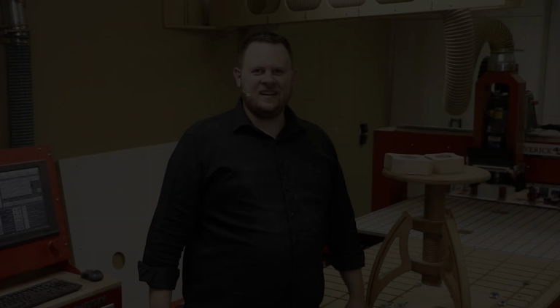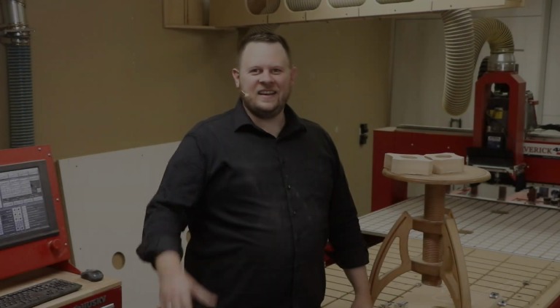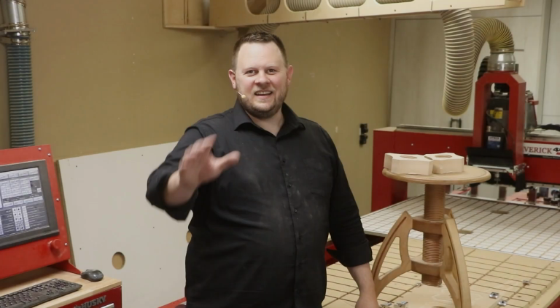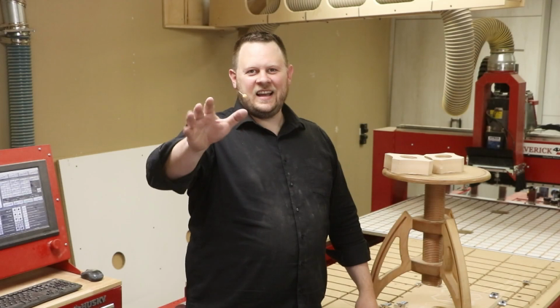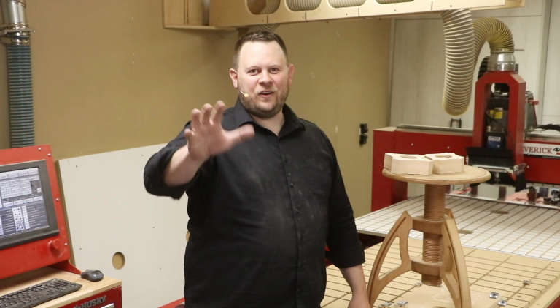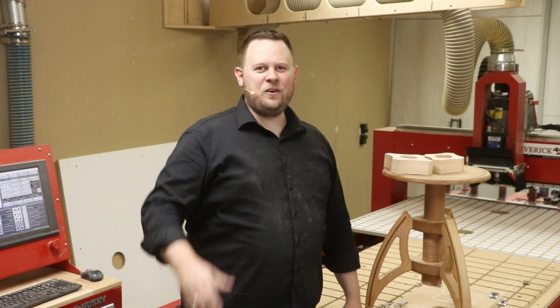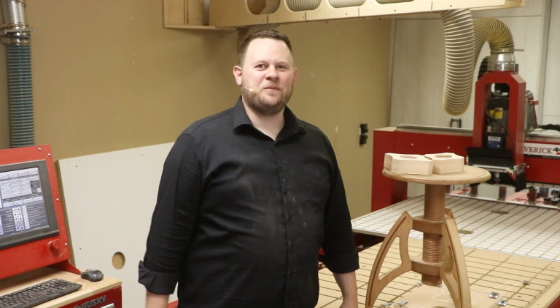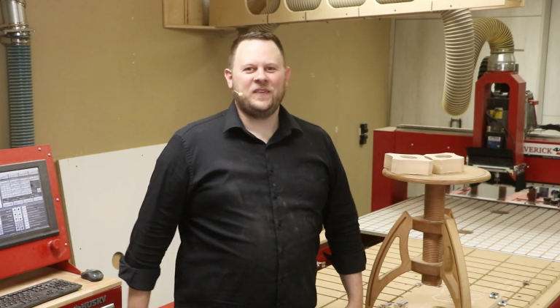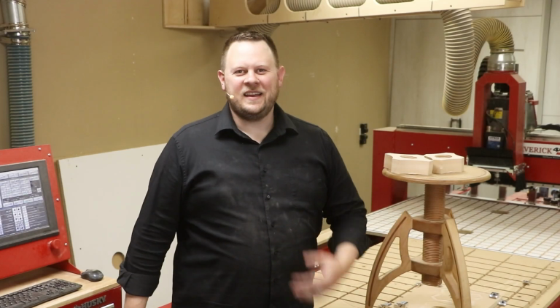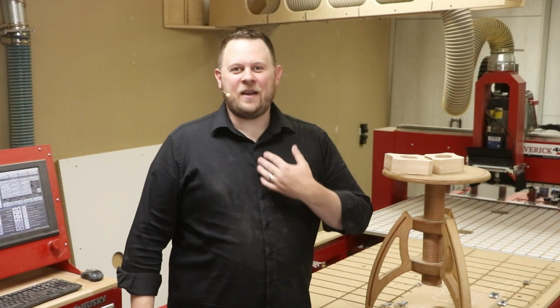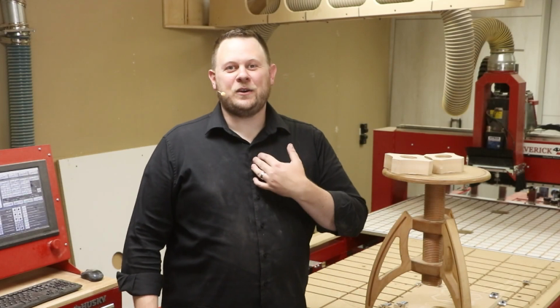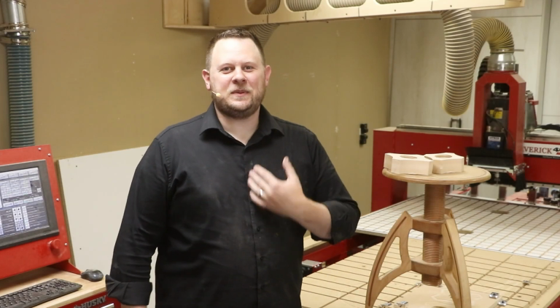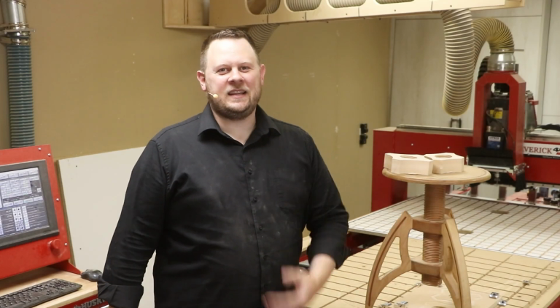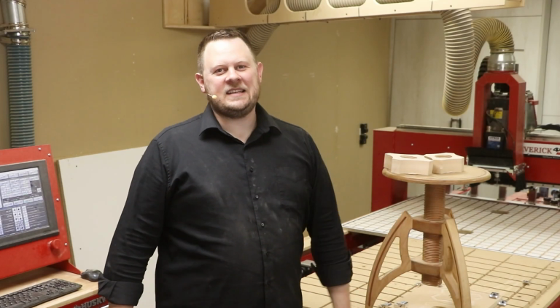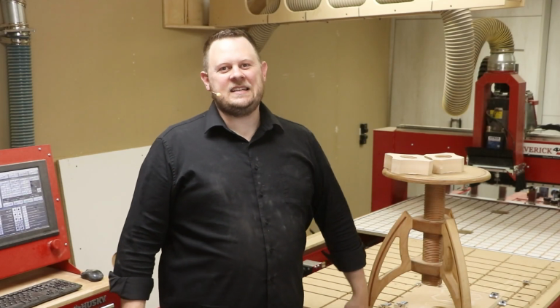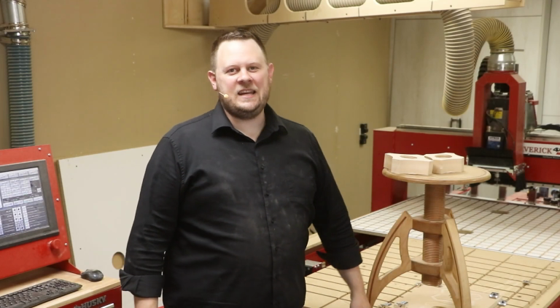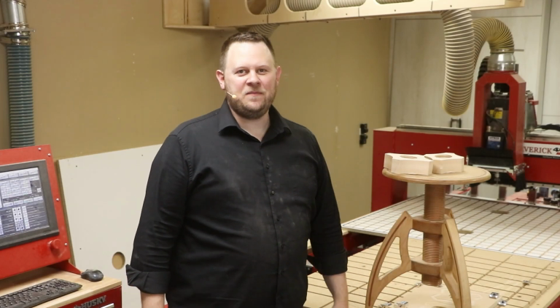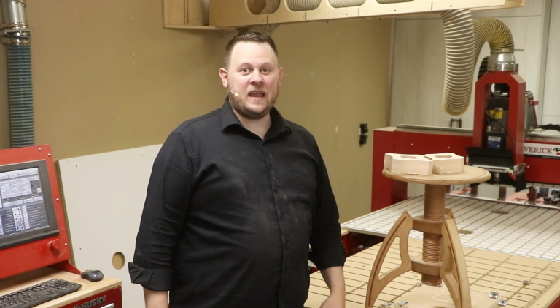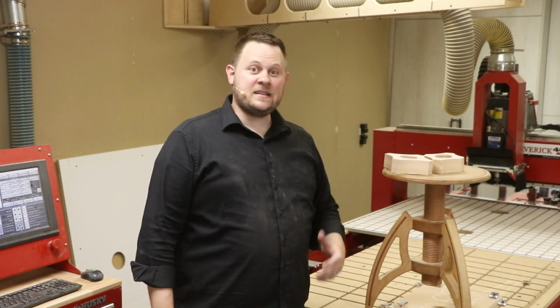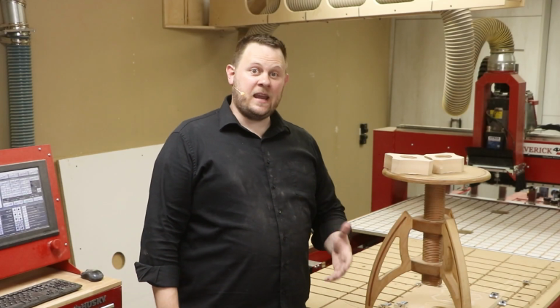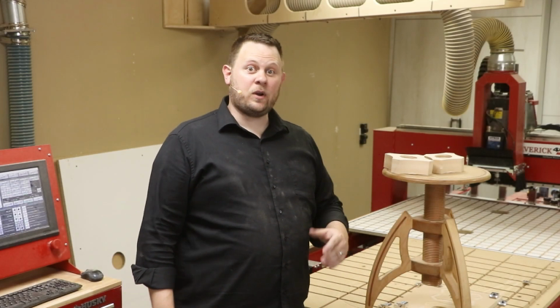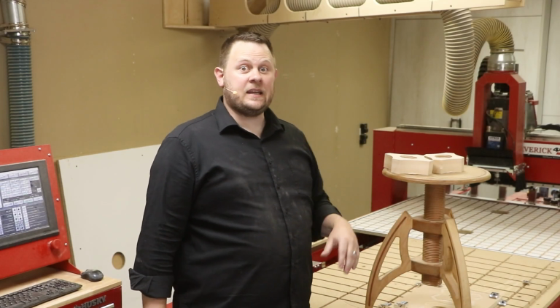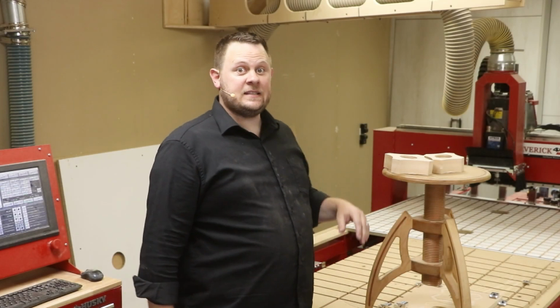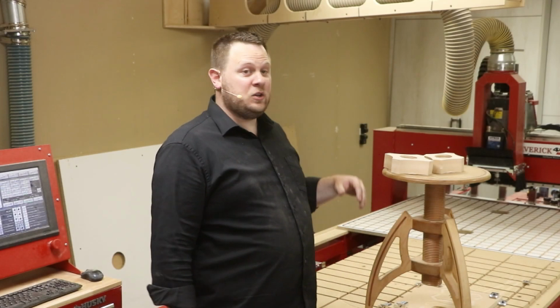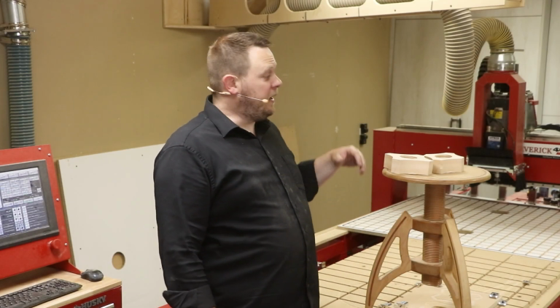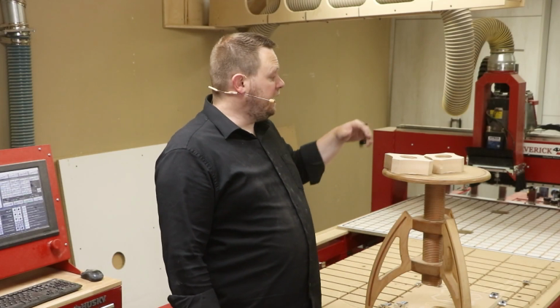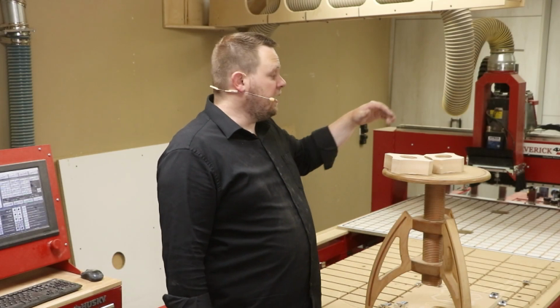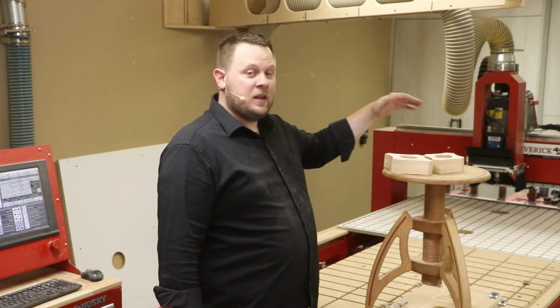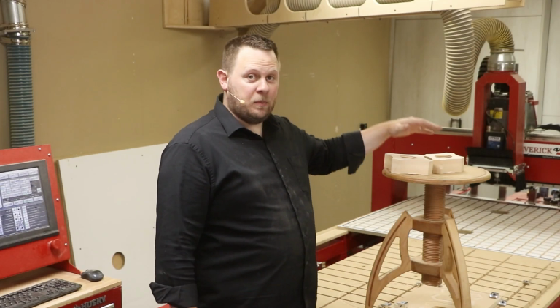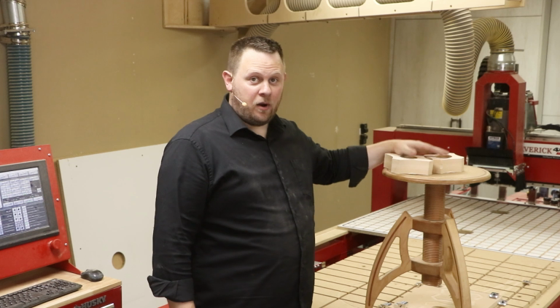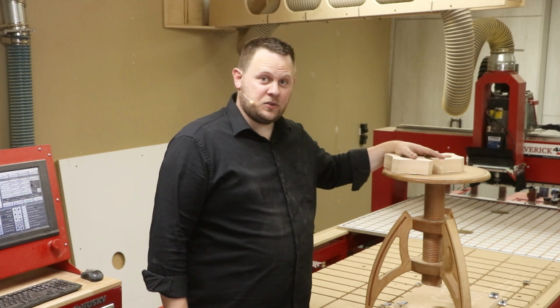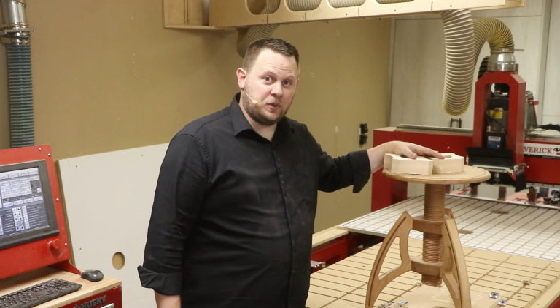Hello, hello. I'm Chris with the Legacy Team, and today we're going to continue making the barstool.